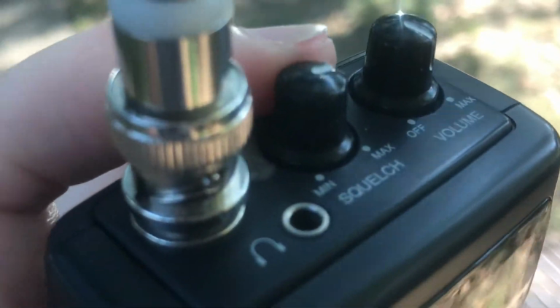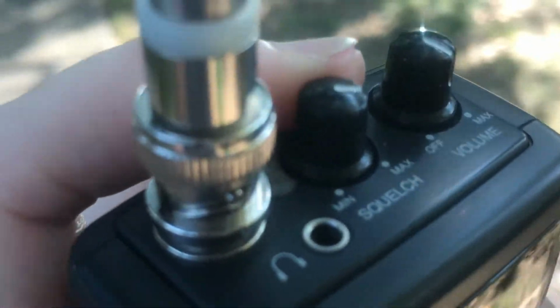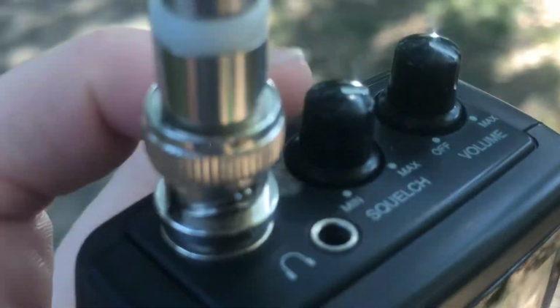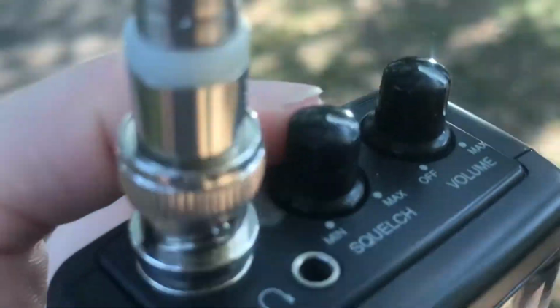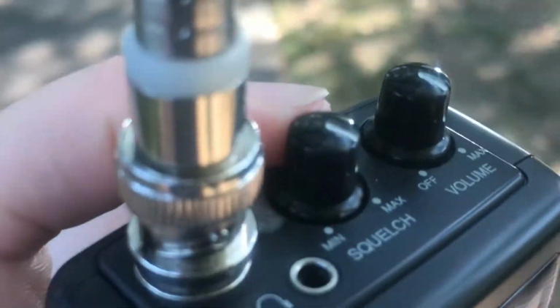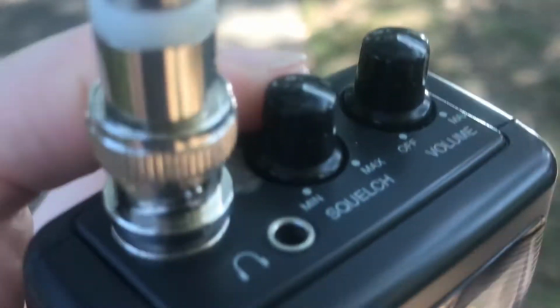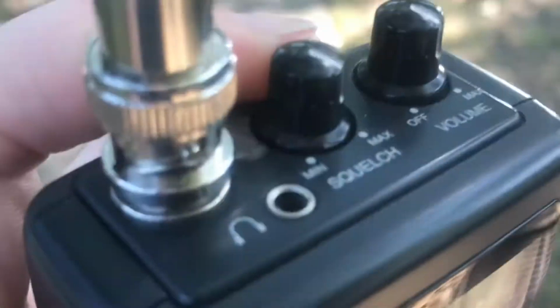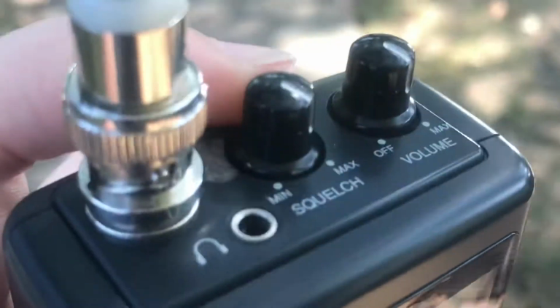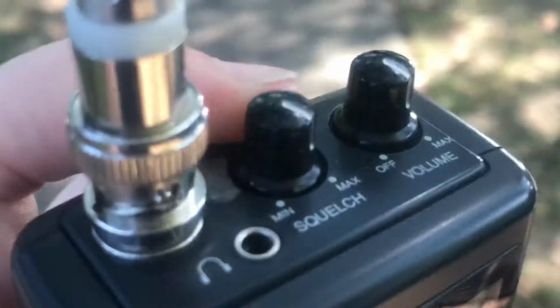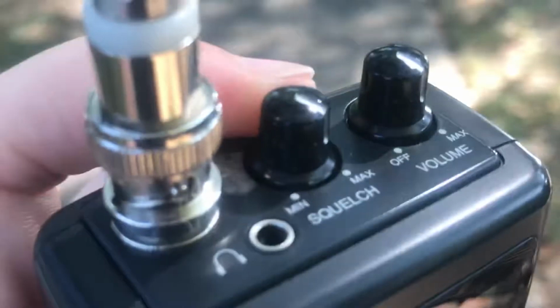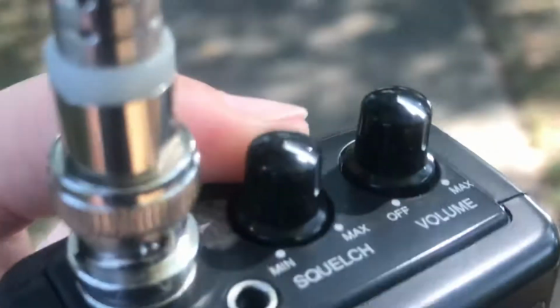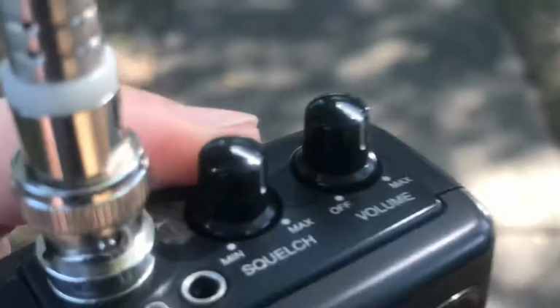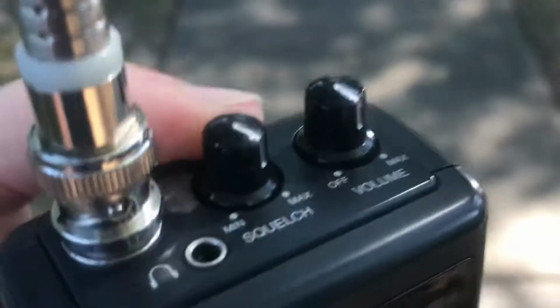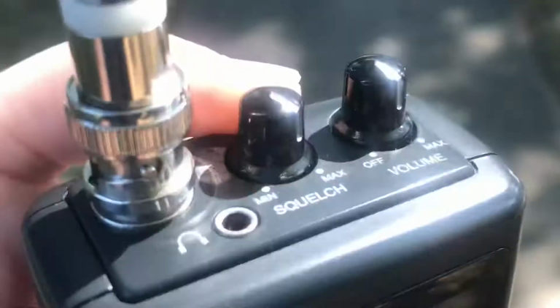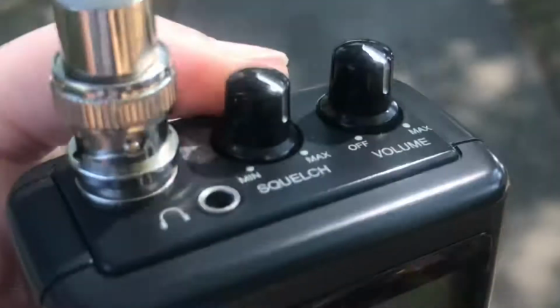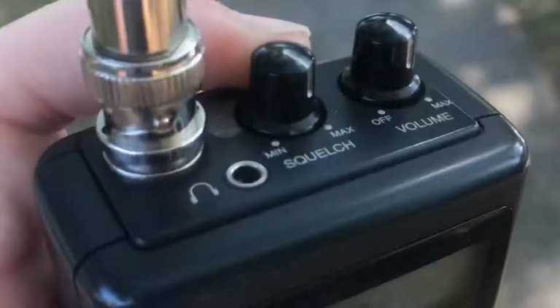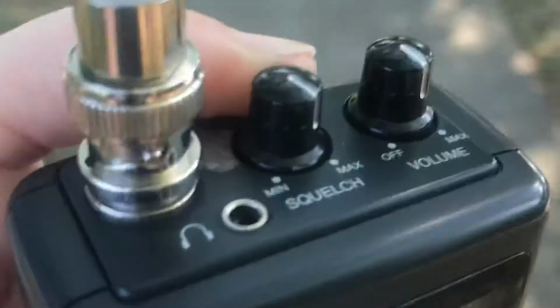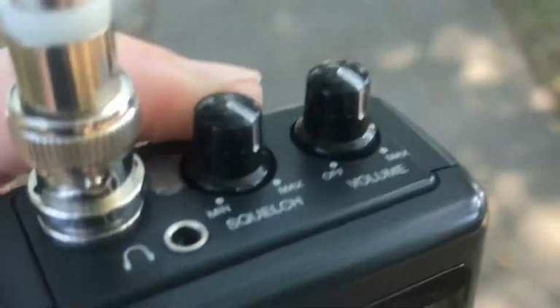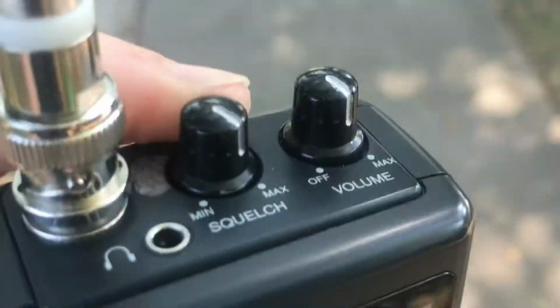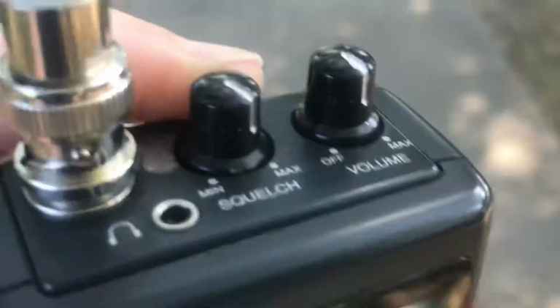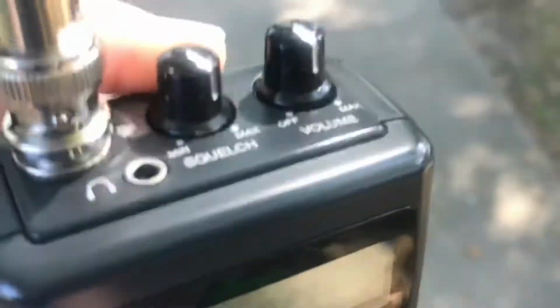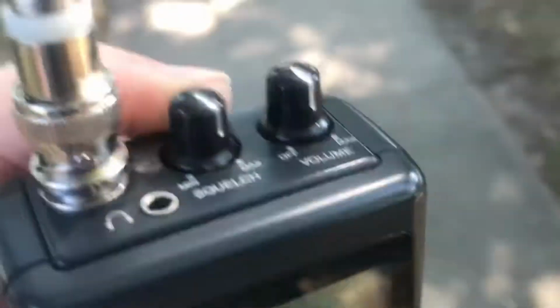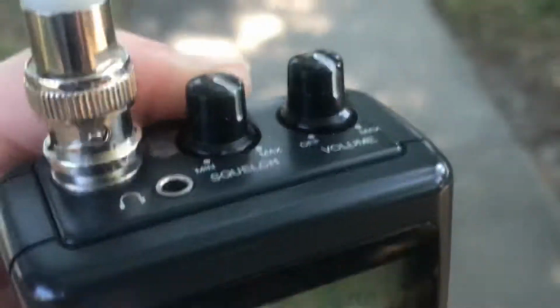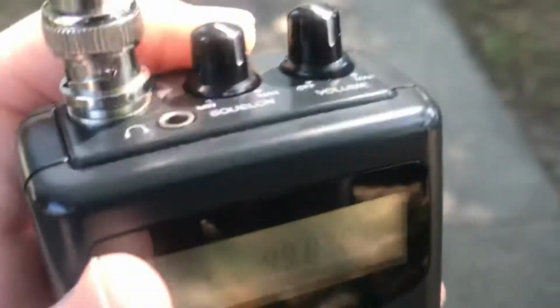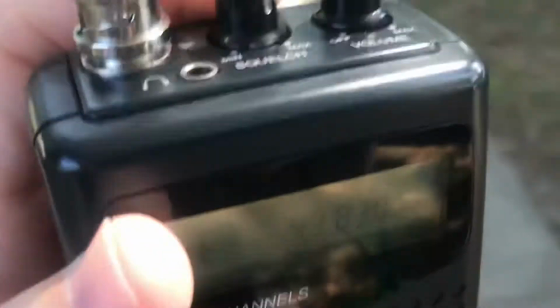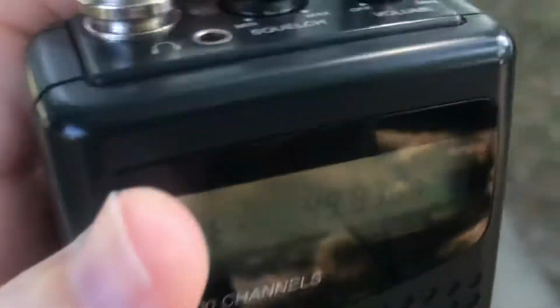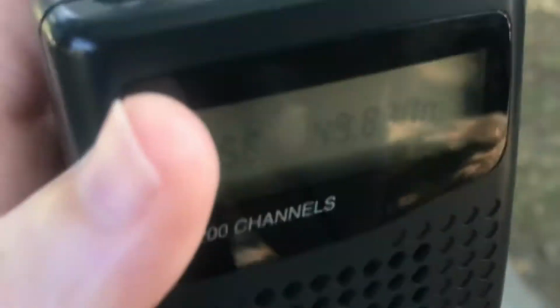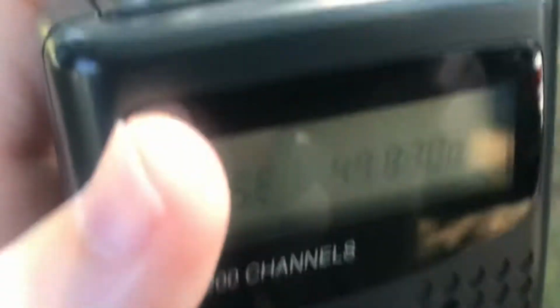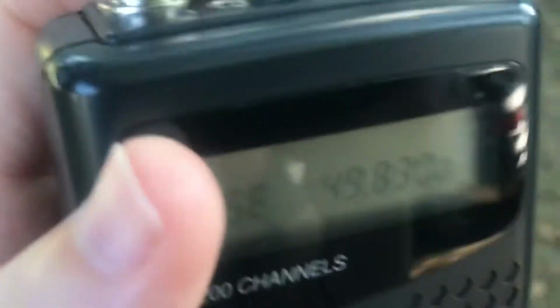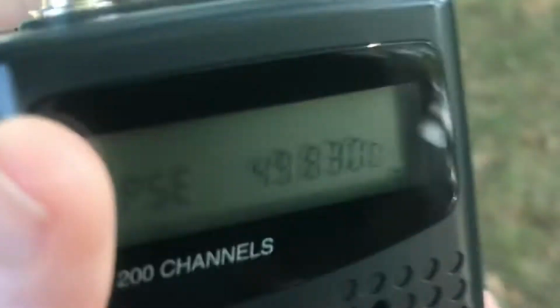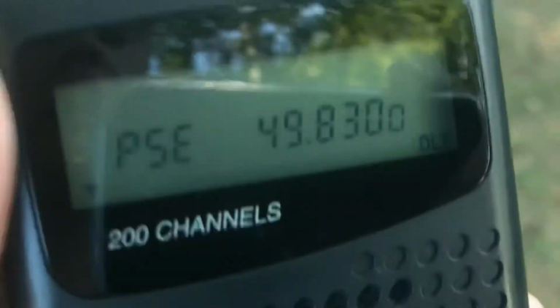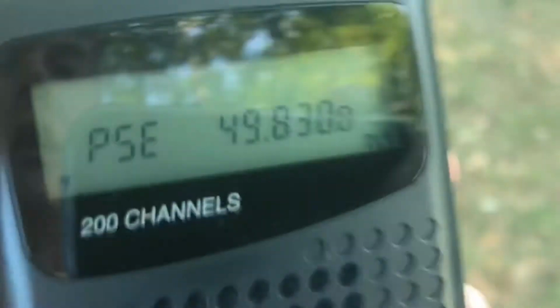We crank the throttle all the way up, and you can still hear it. So we call that capture quieting.